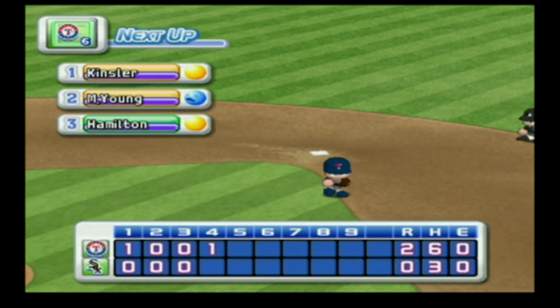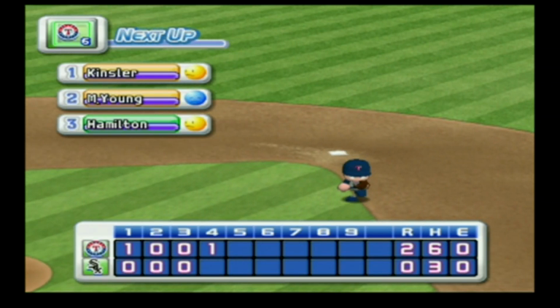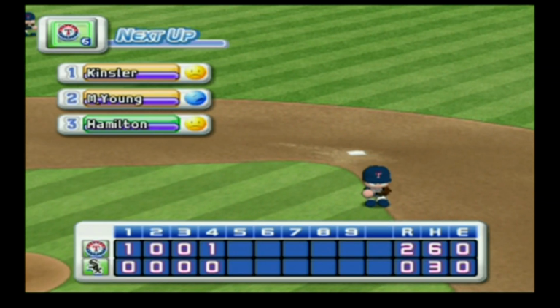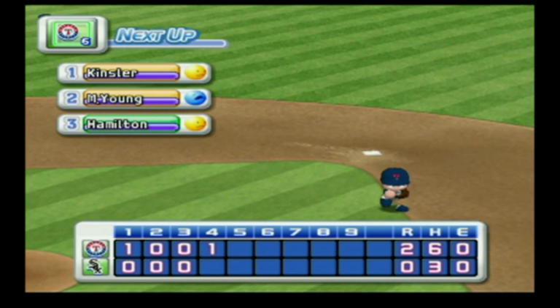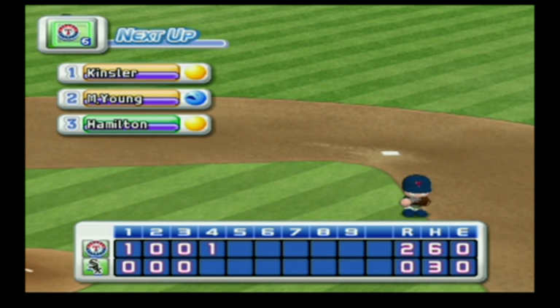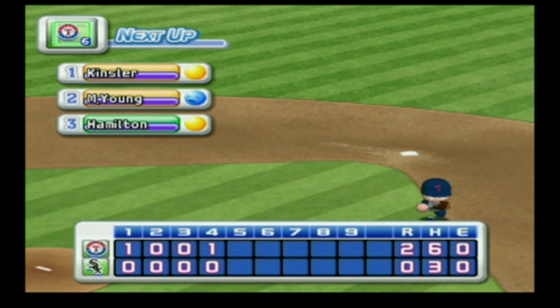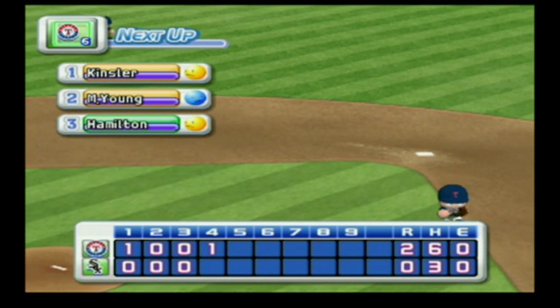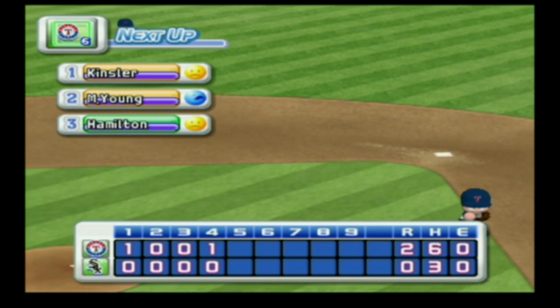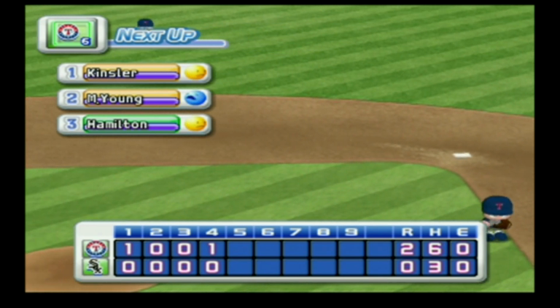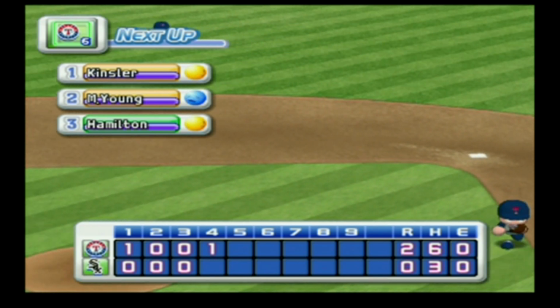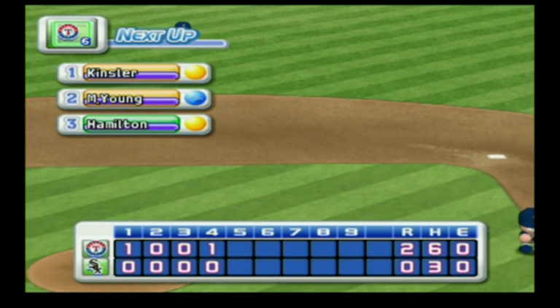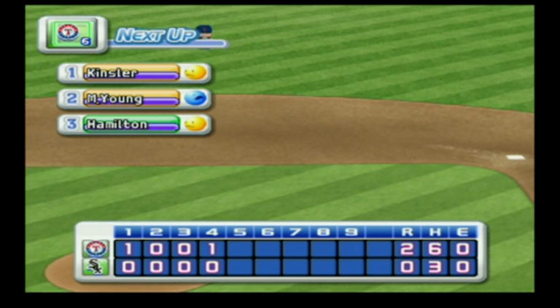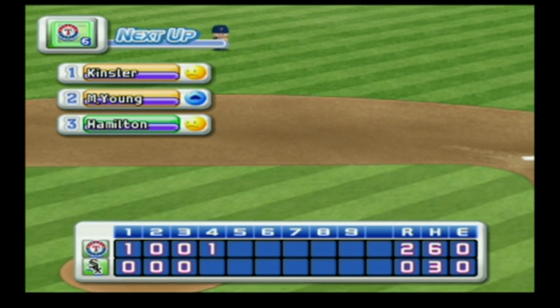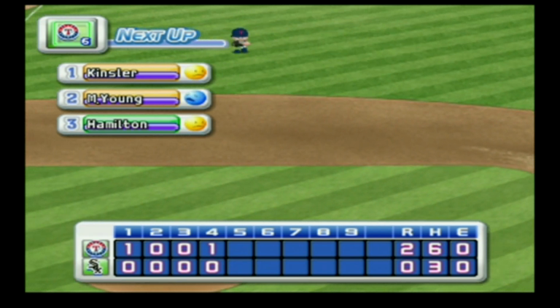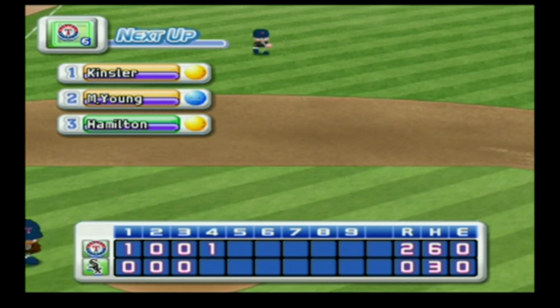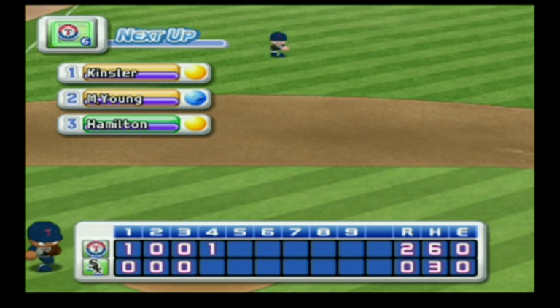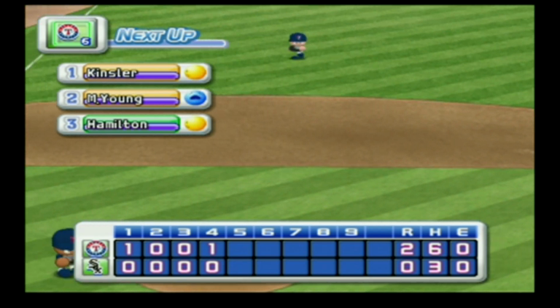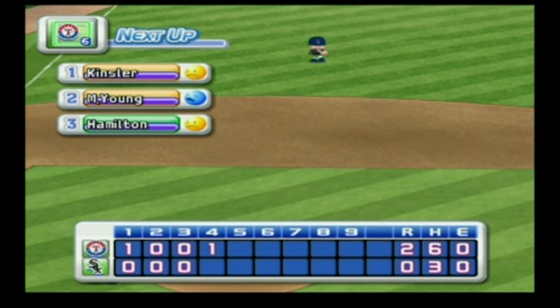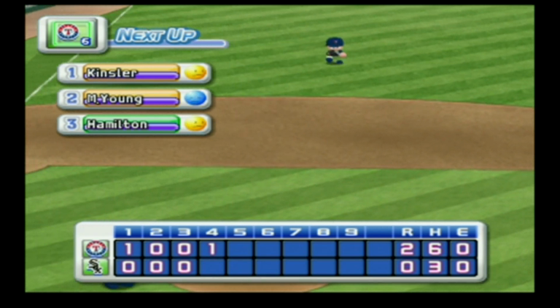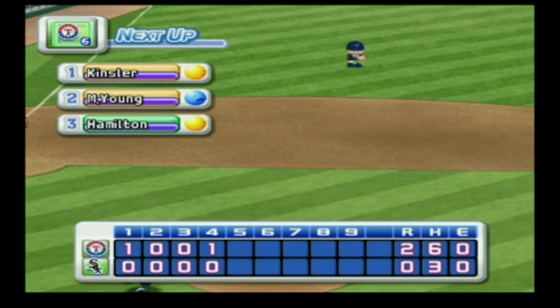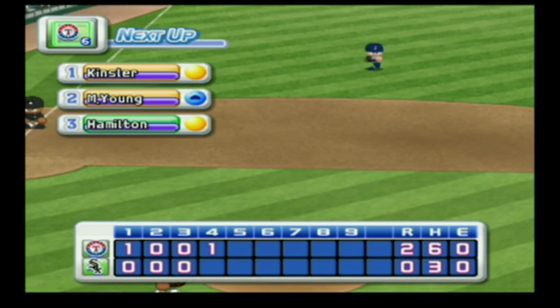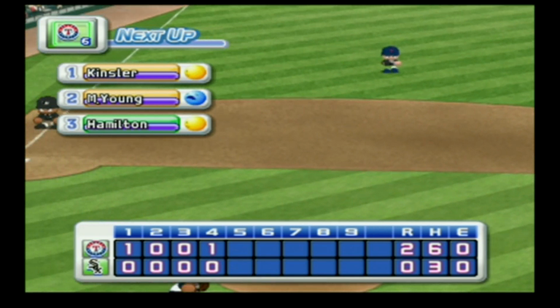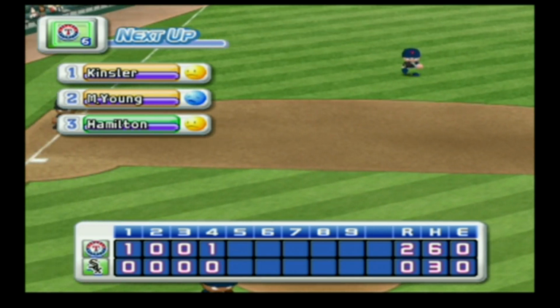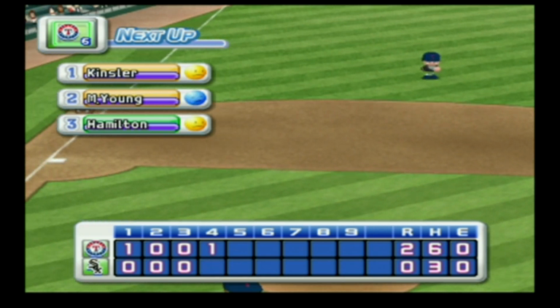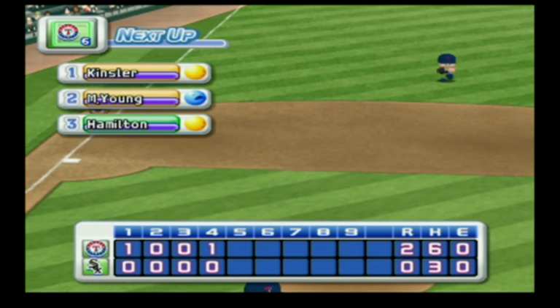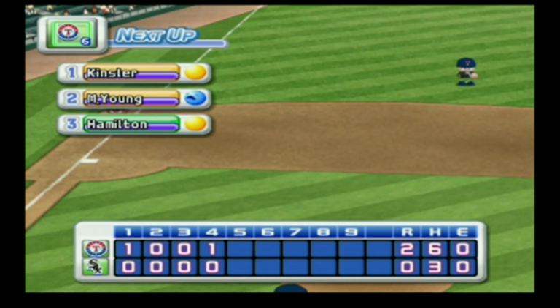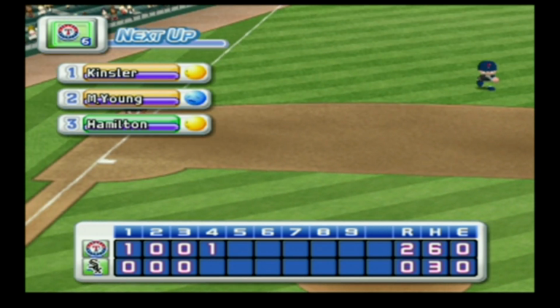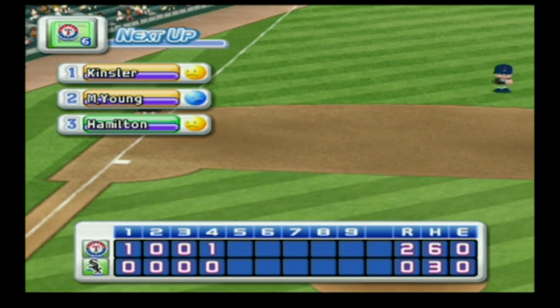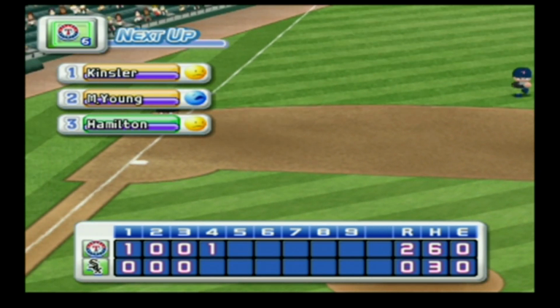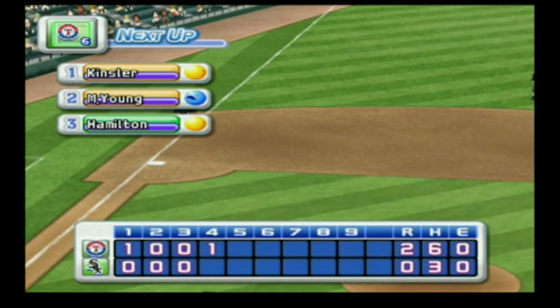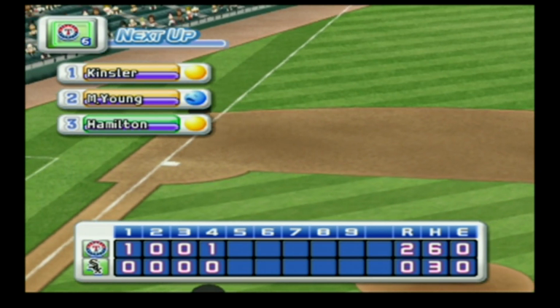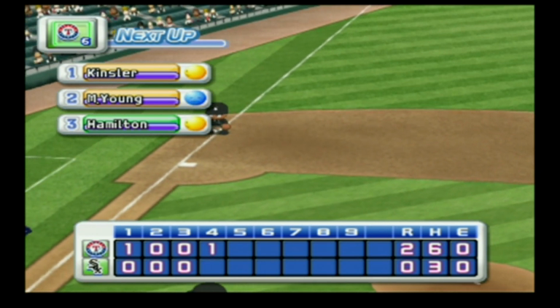No runs, no hits, no errors. At the end of the fourth inning — the White Sox zero, the Rangers two.